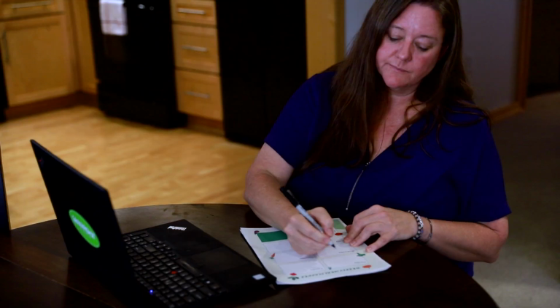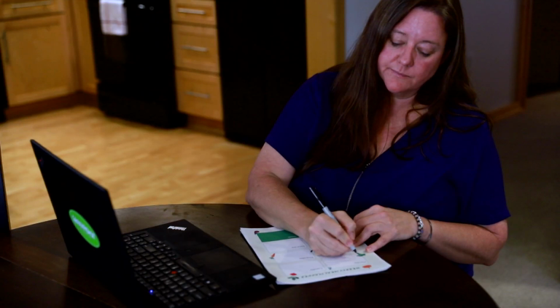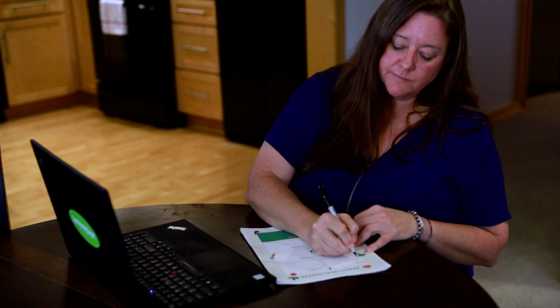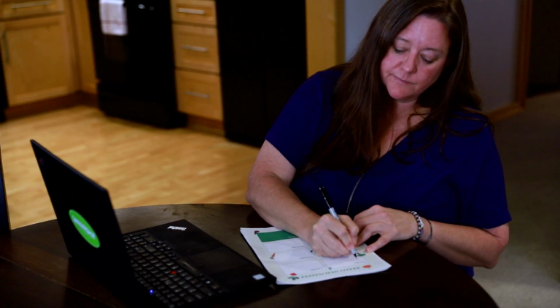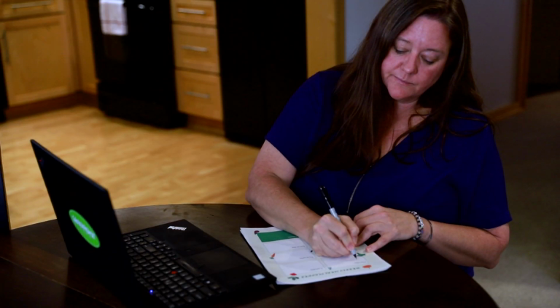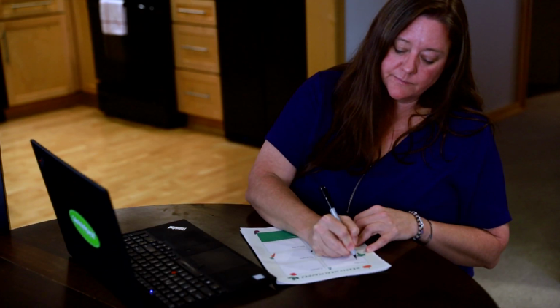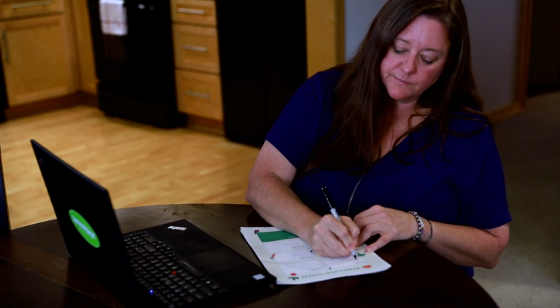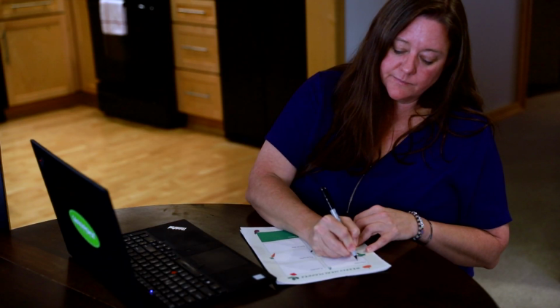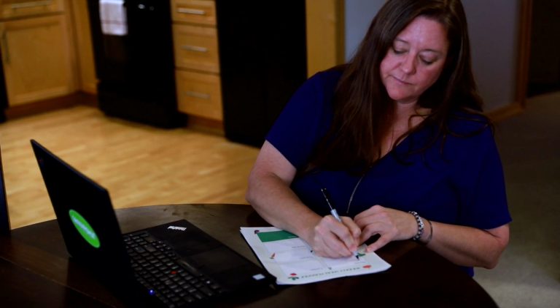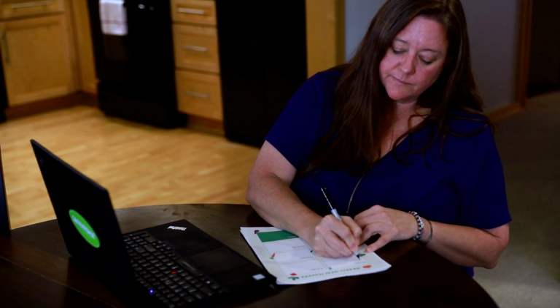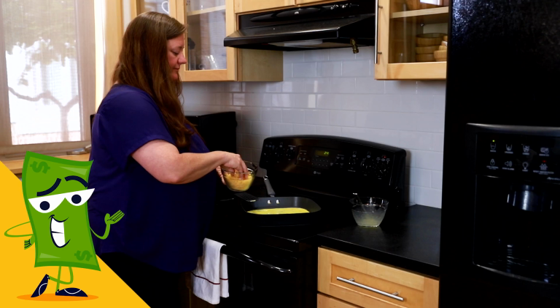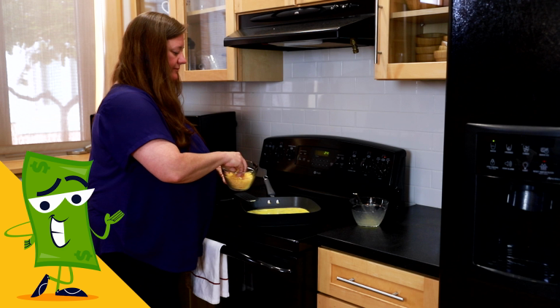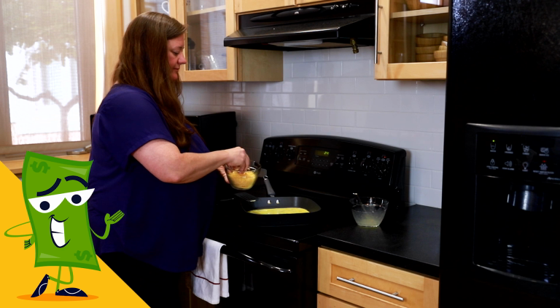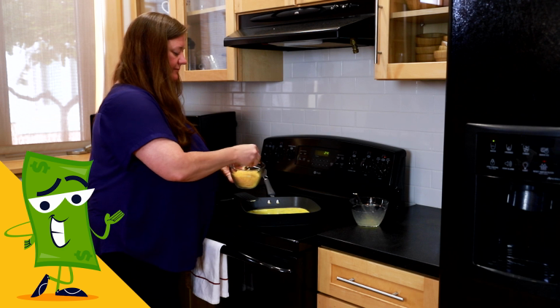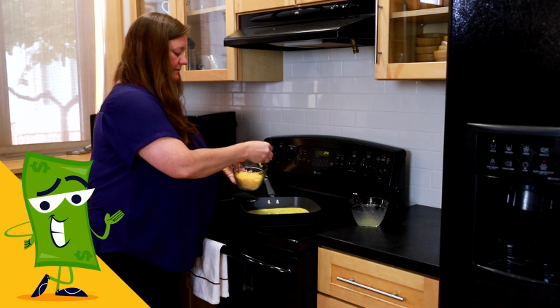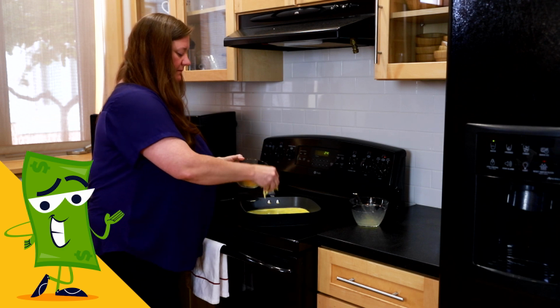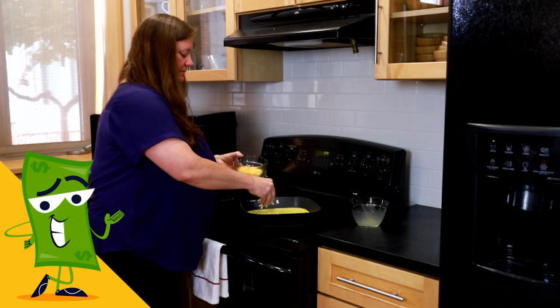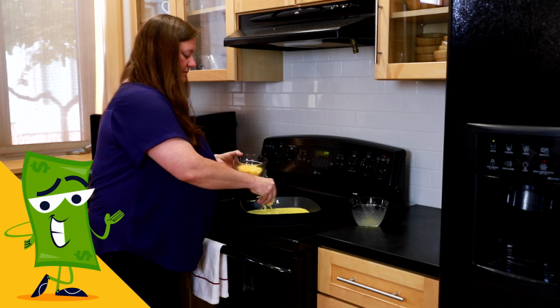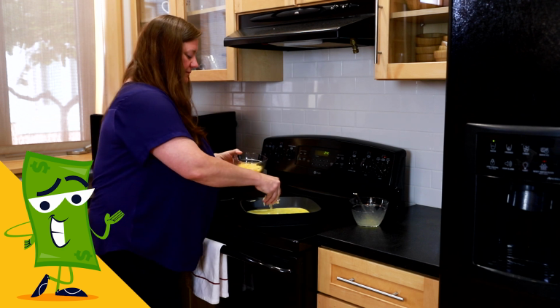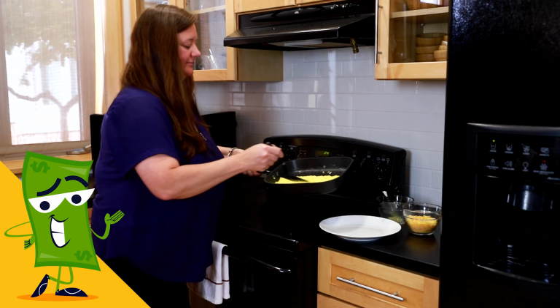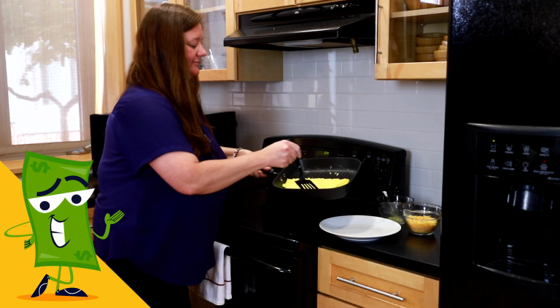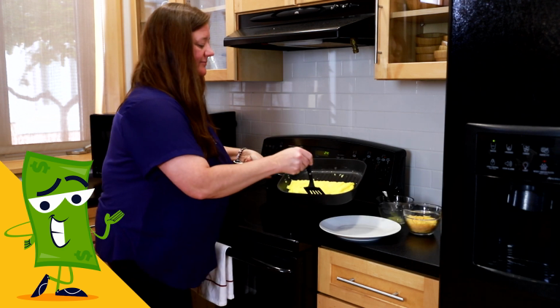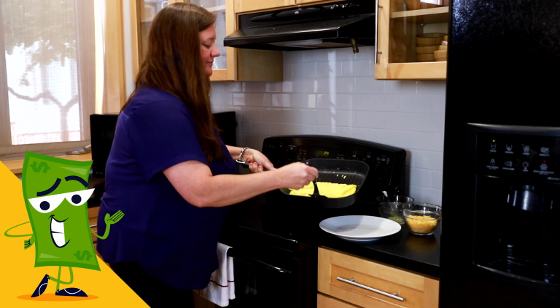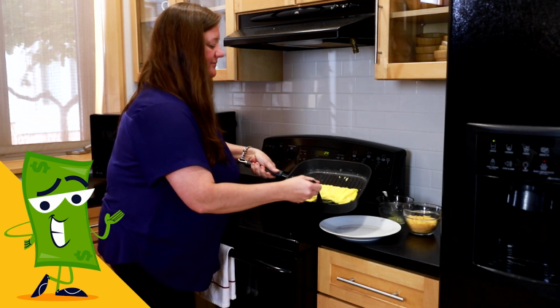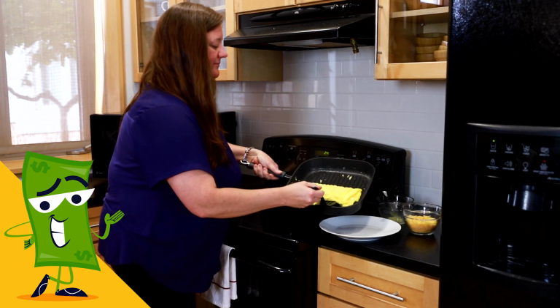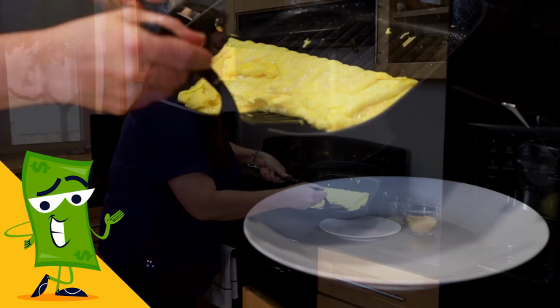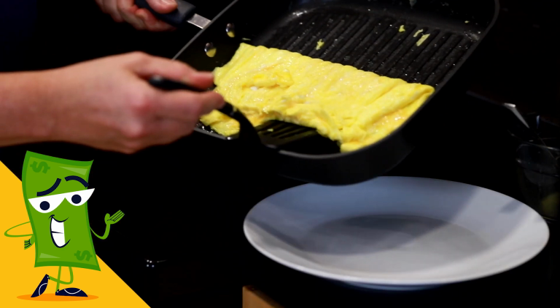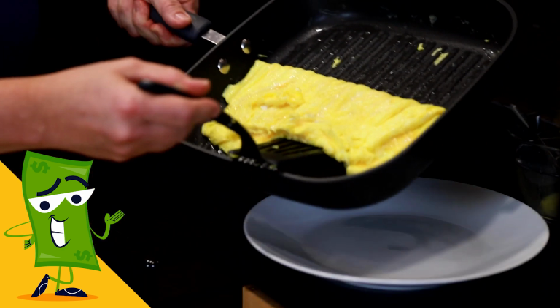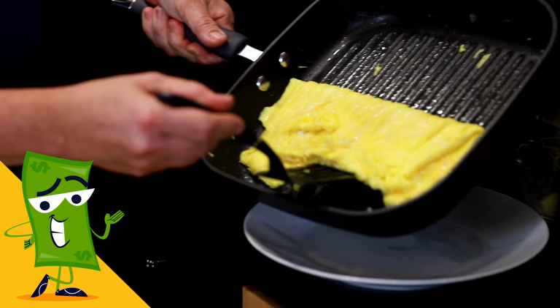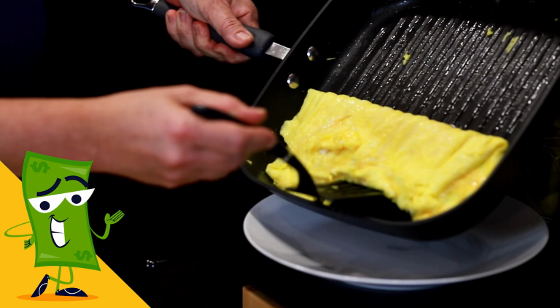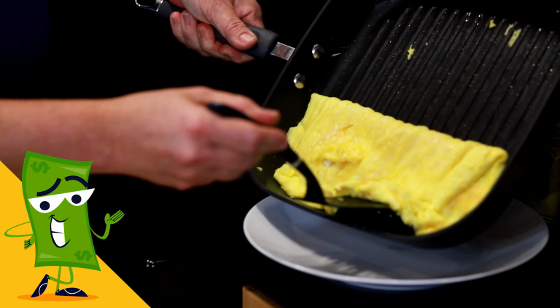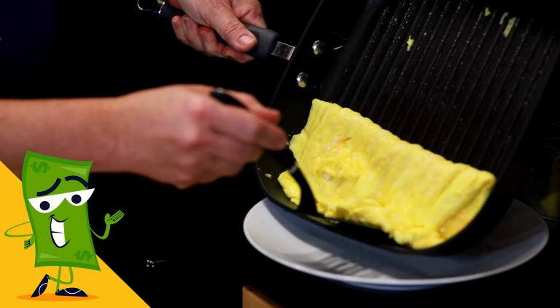Plan meals with shared items. The cheddar cheese from Monday's casserole is perfect for Wednesday's omelet.